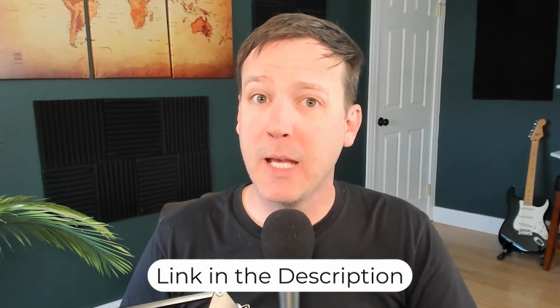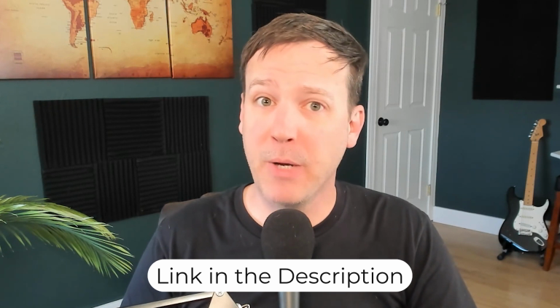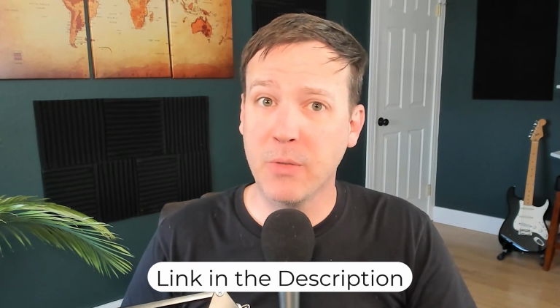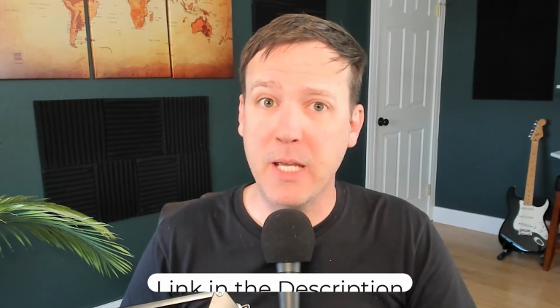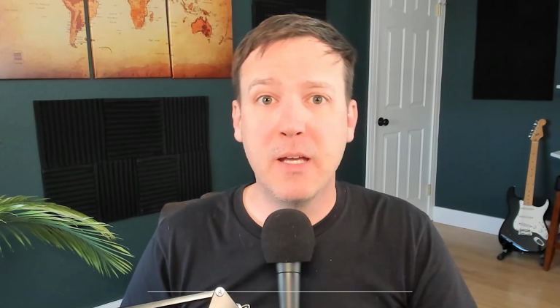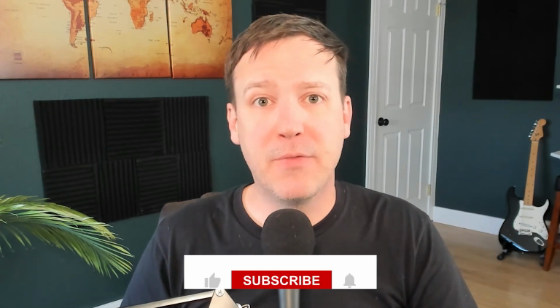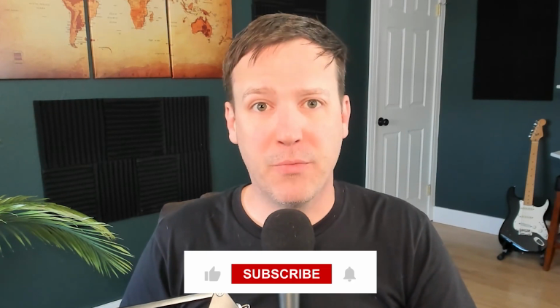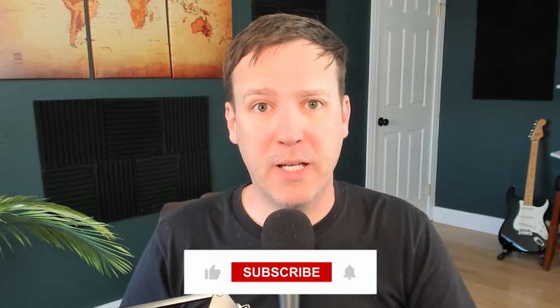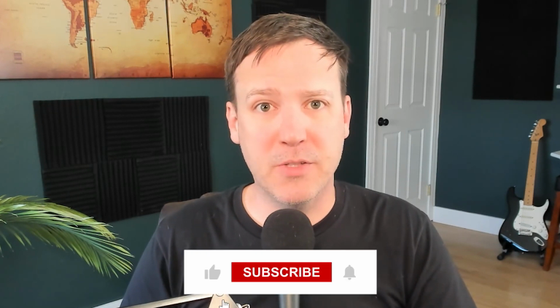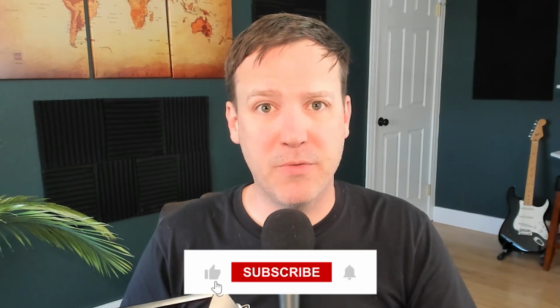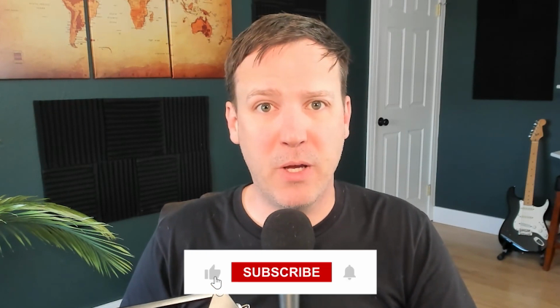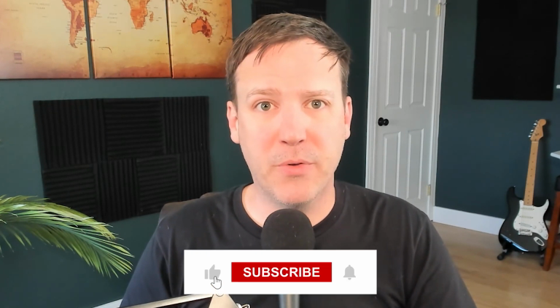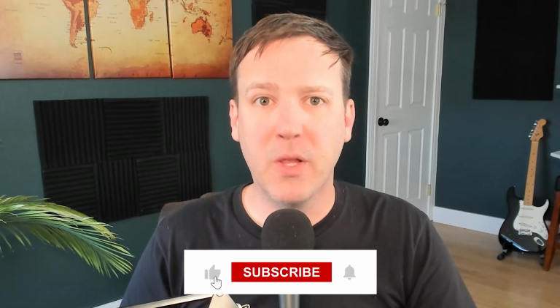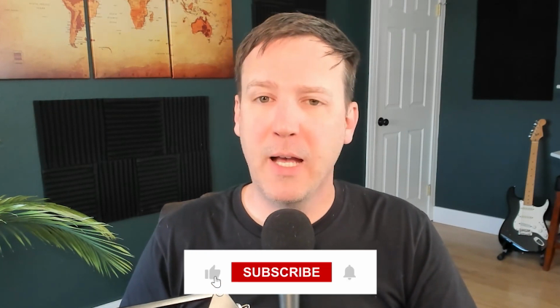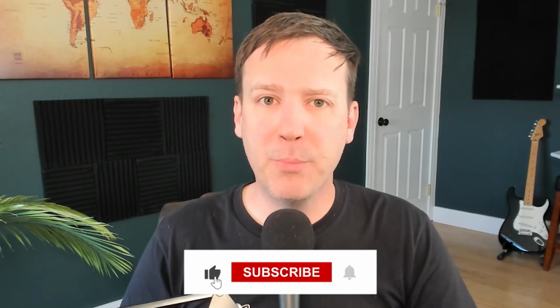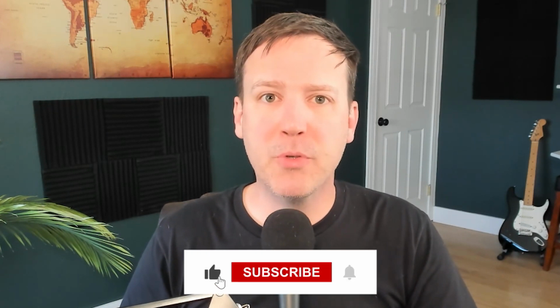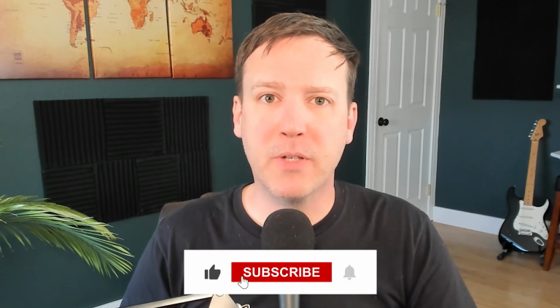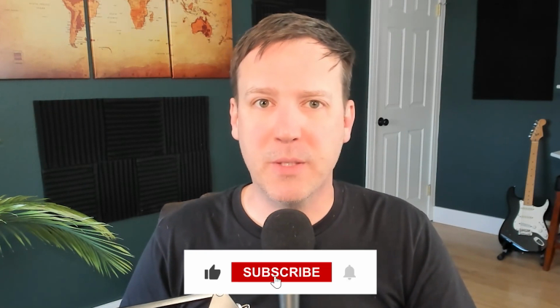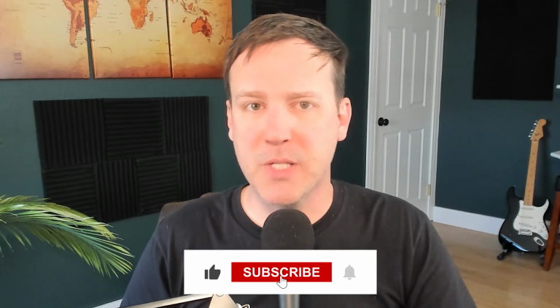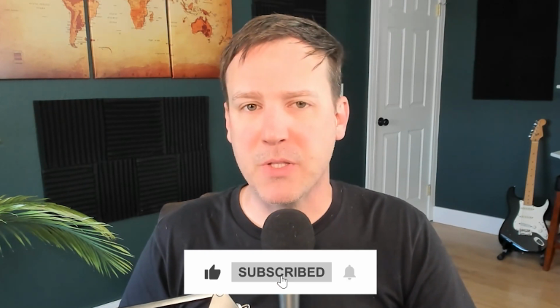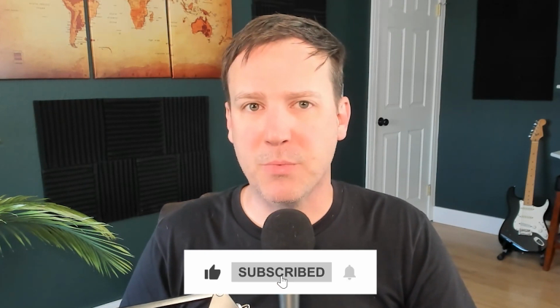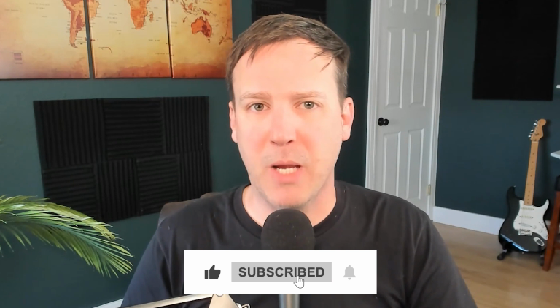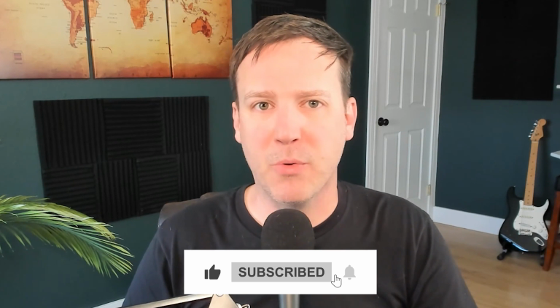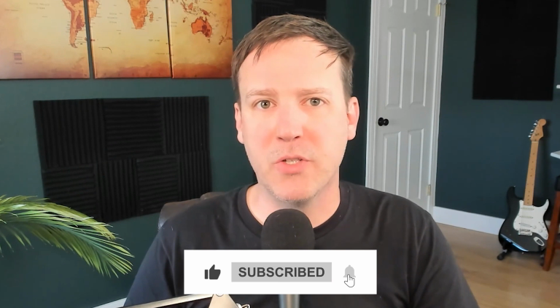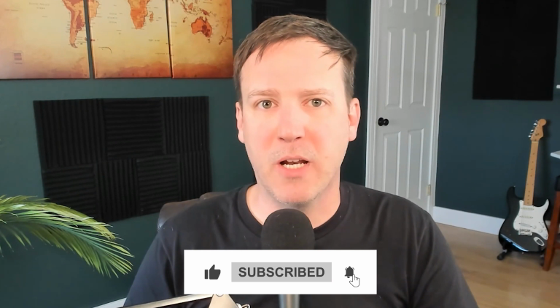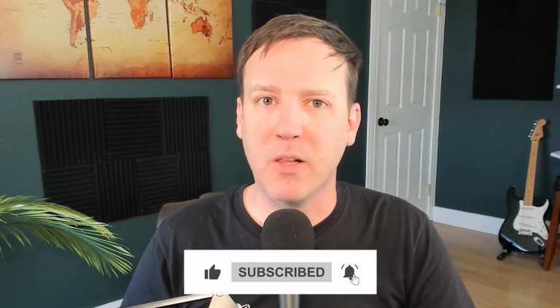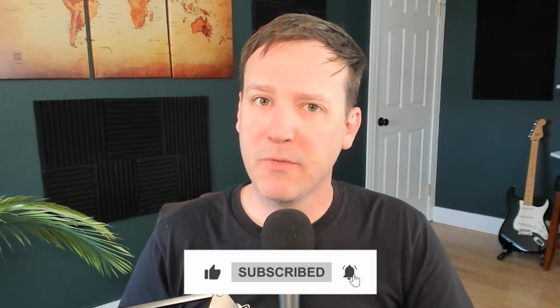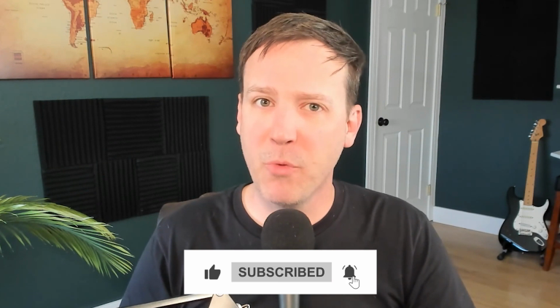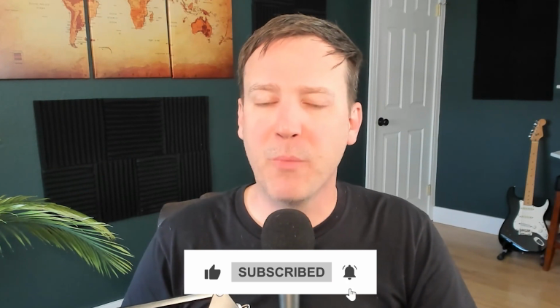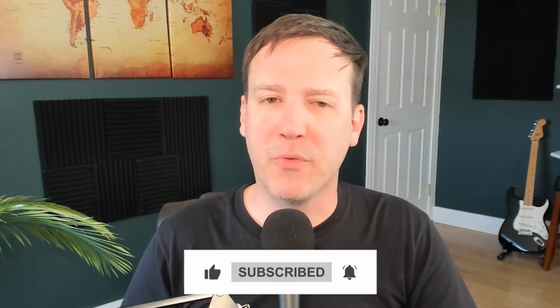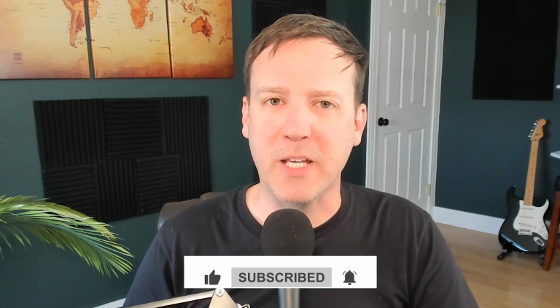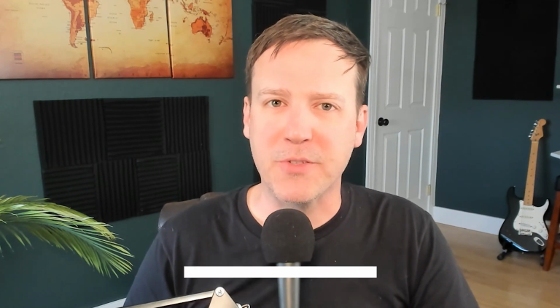And by the way, if you're finding this review helpful, I hope you'll give it a thumbs up and subscribe to our channel for more helpful videos.